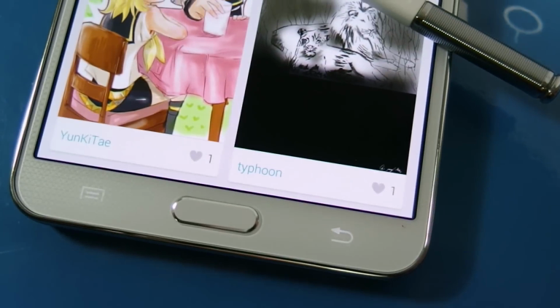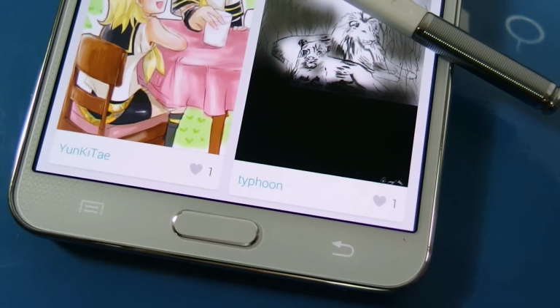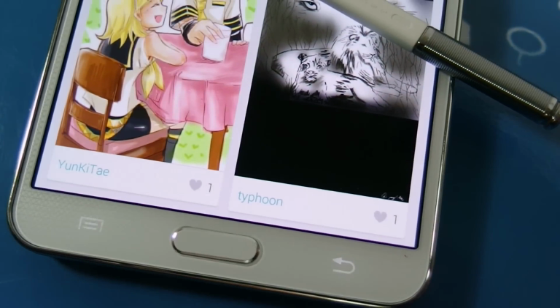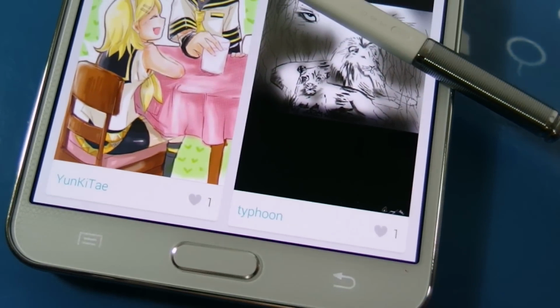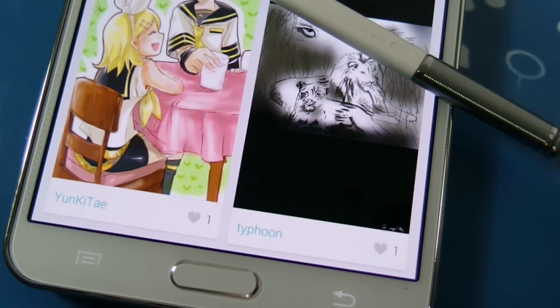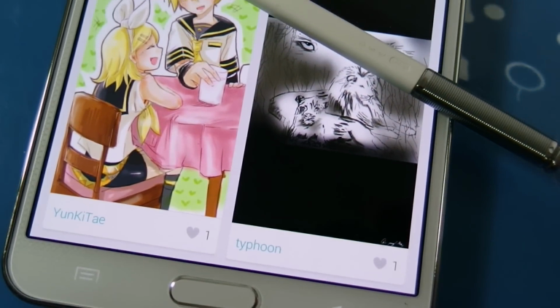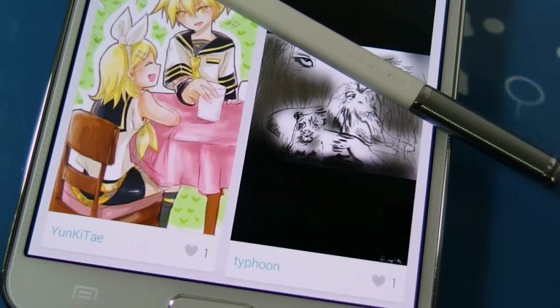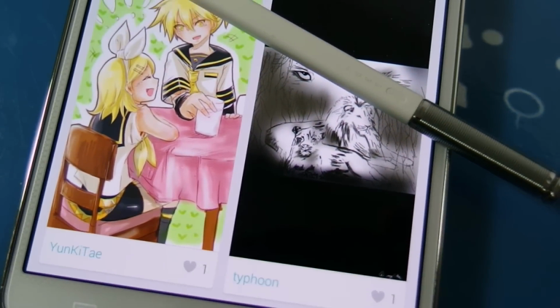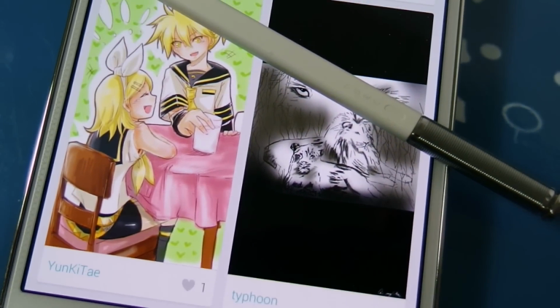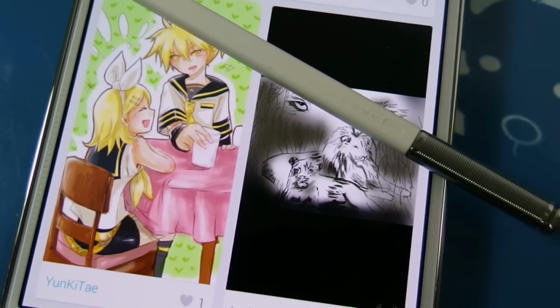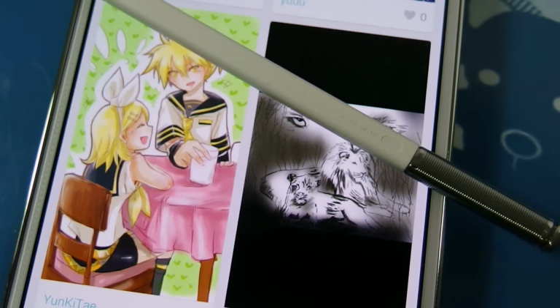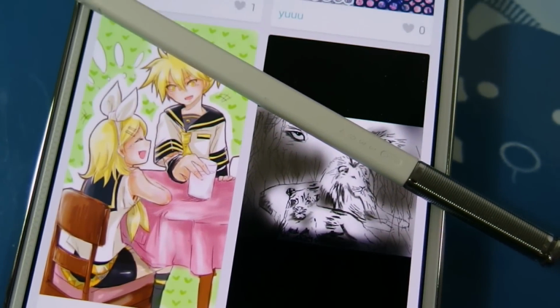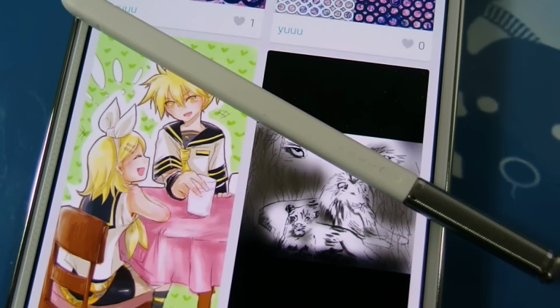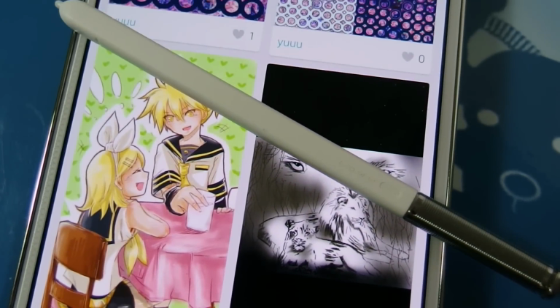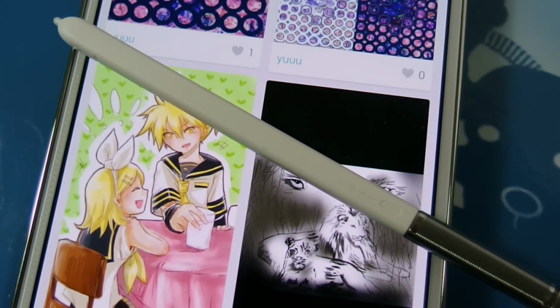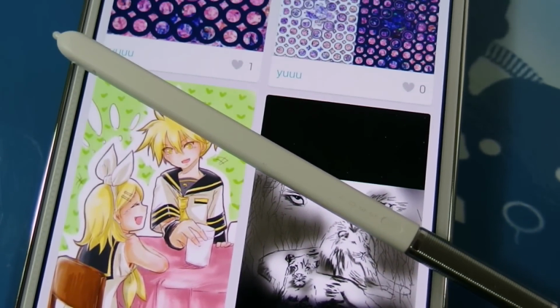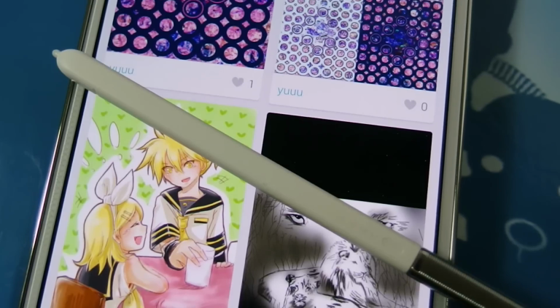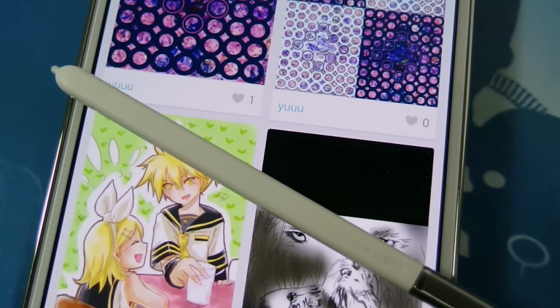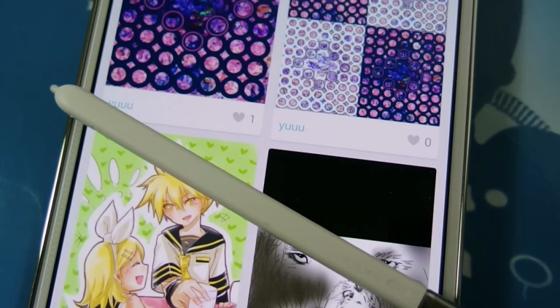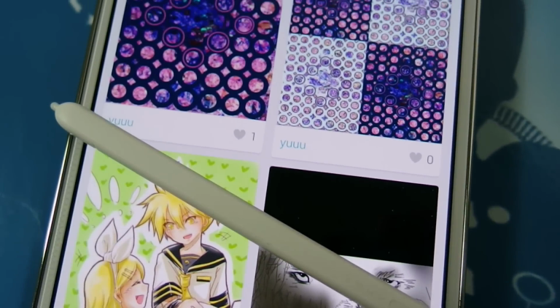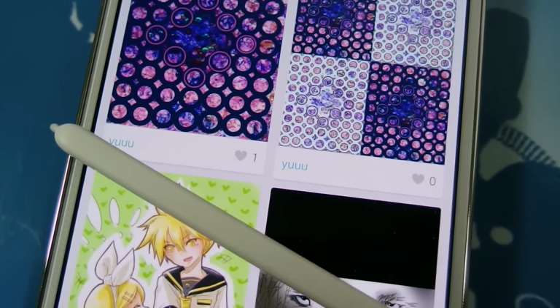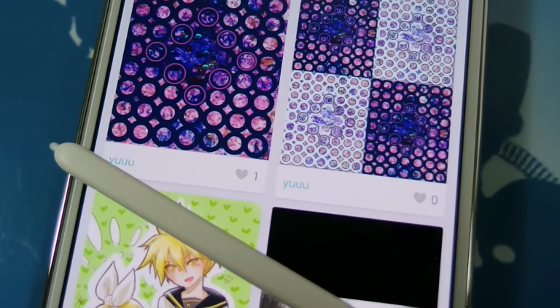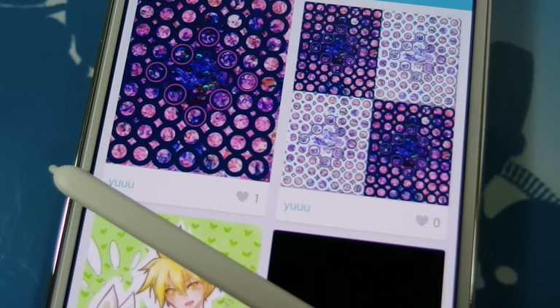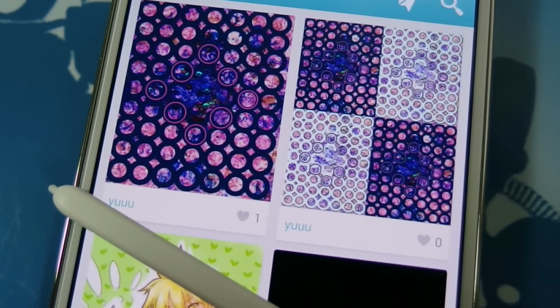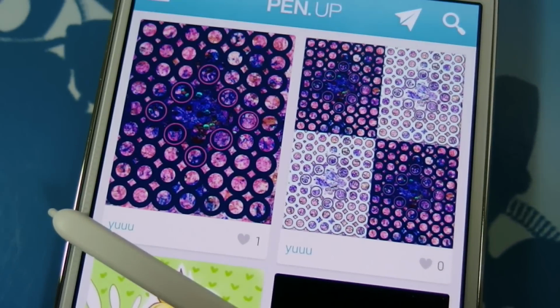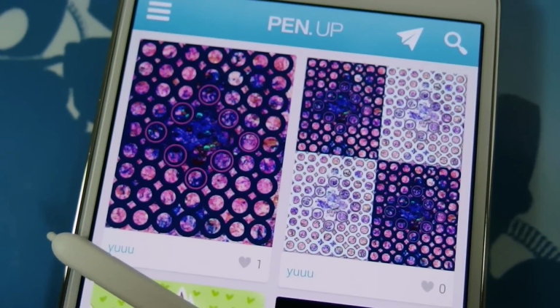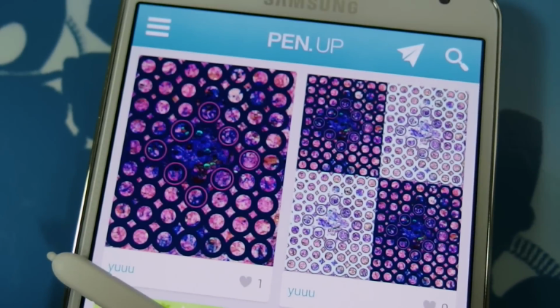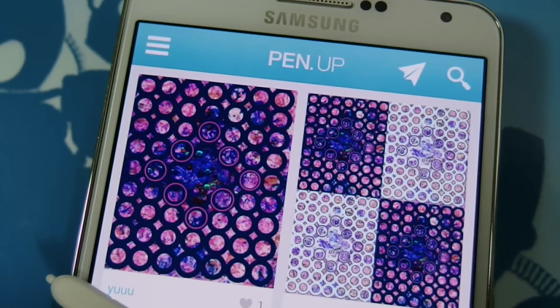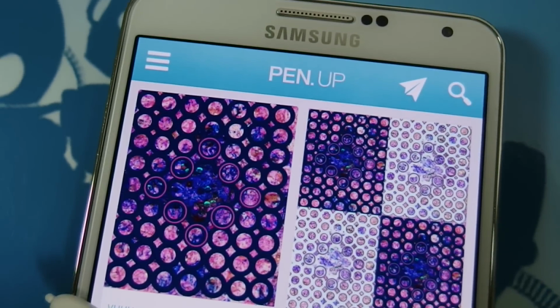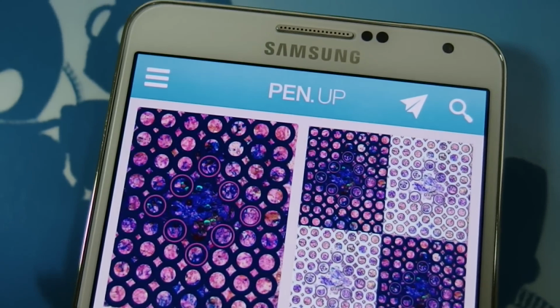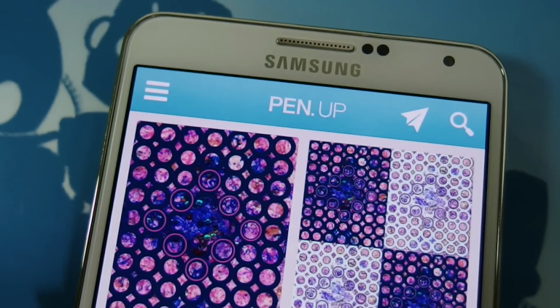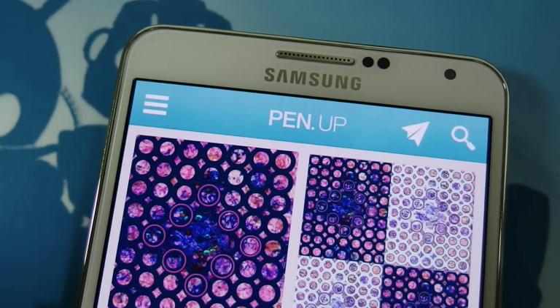I'm Jerry from Android Central, and we're going to have a look at PenUp, a new social network from Samsung for people who like to draw.